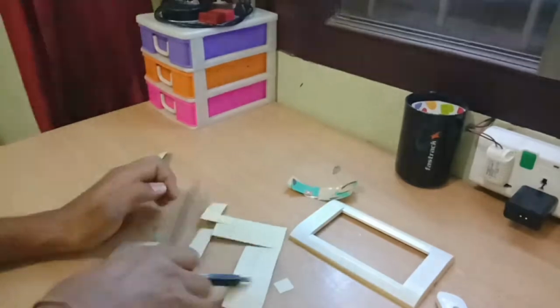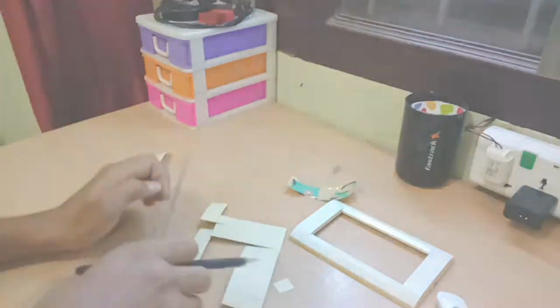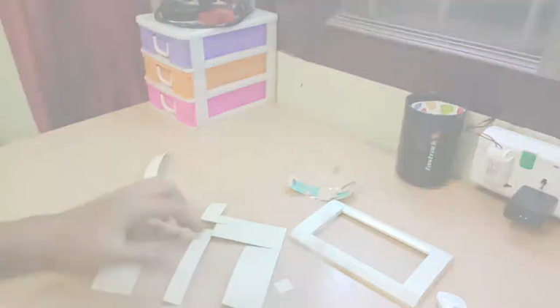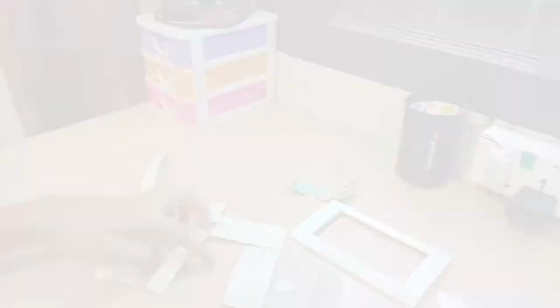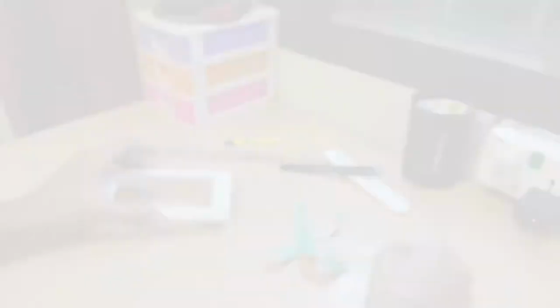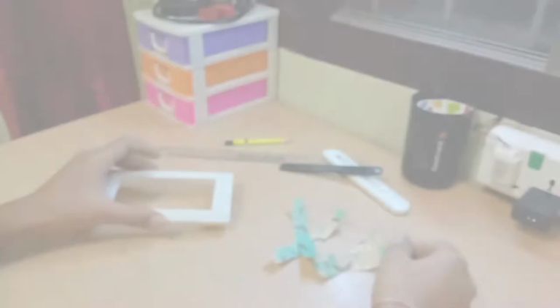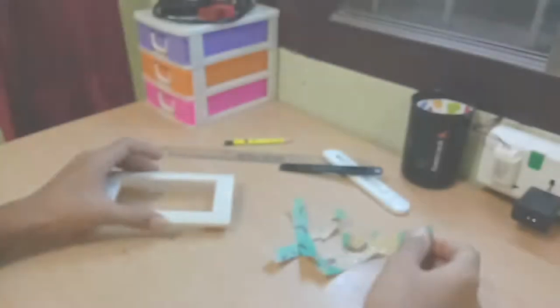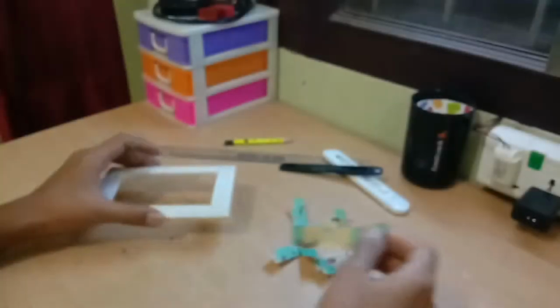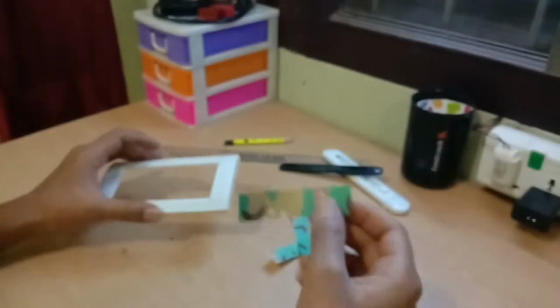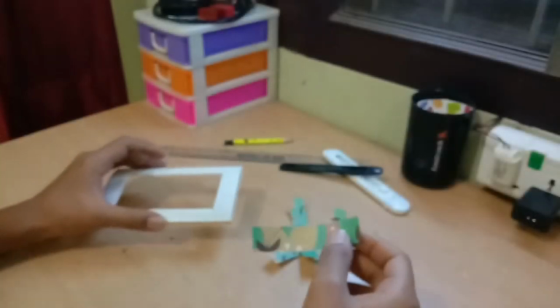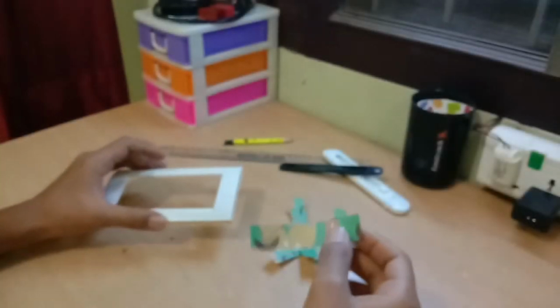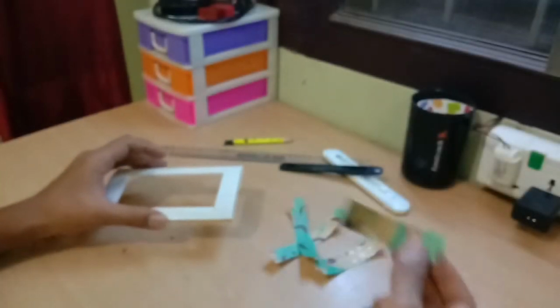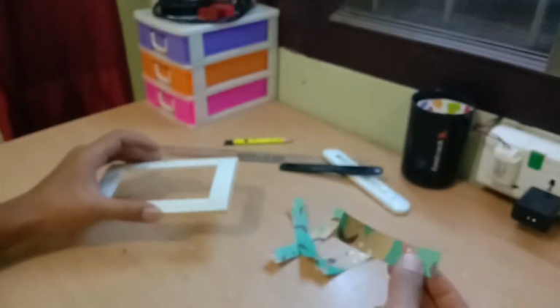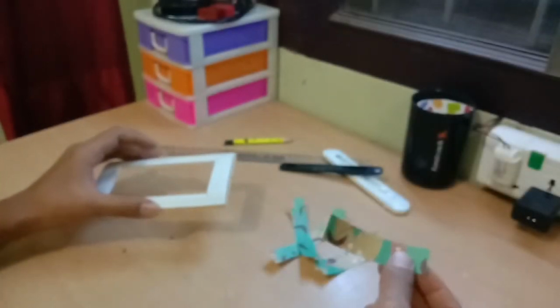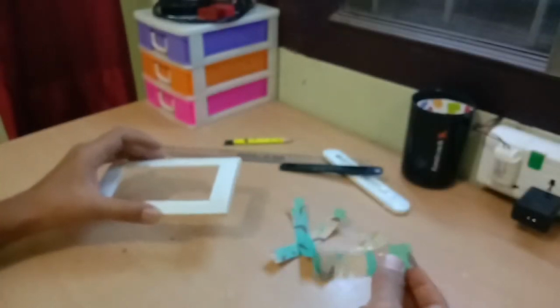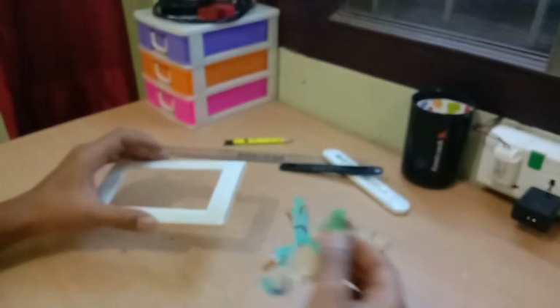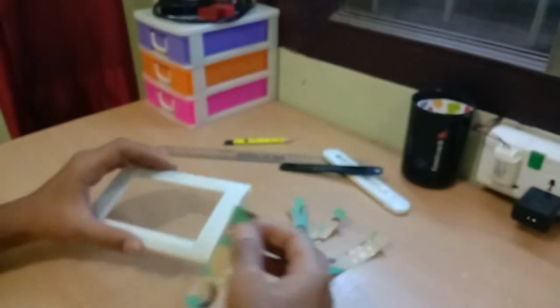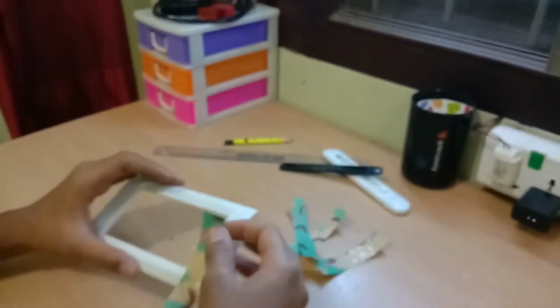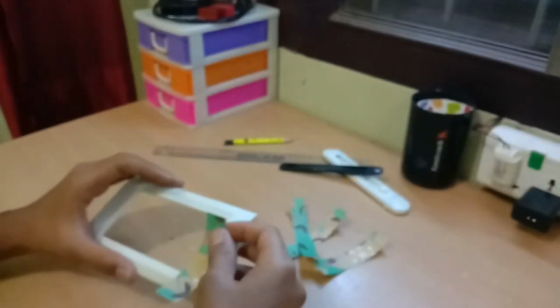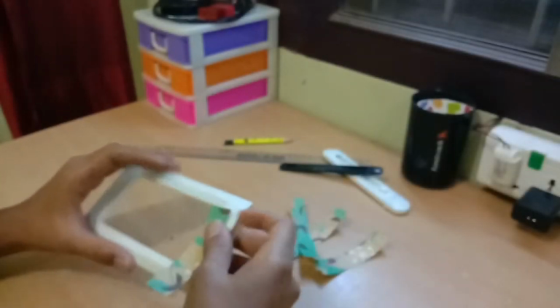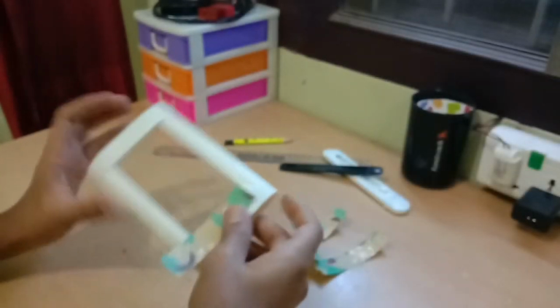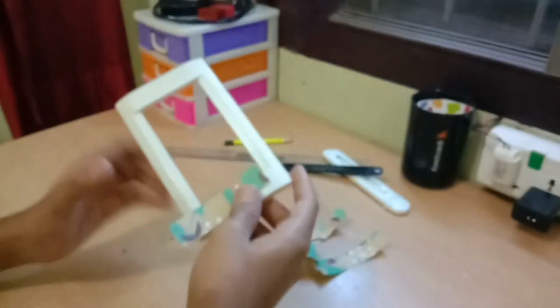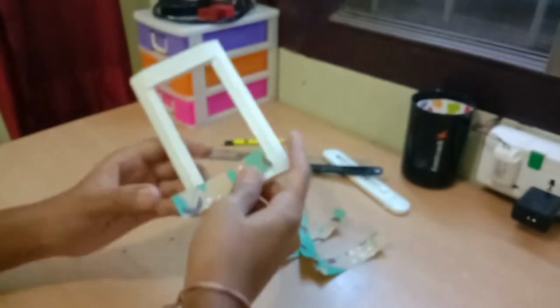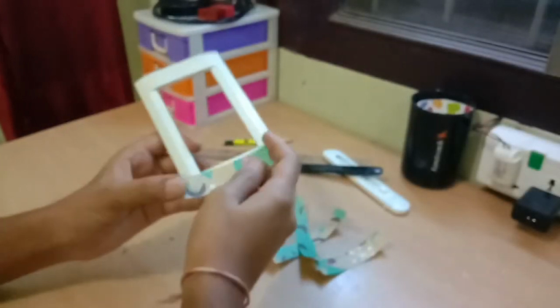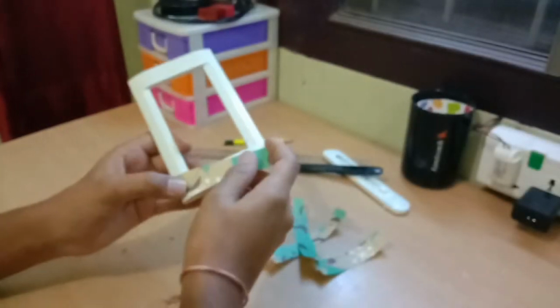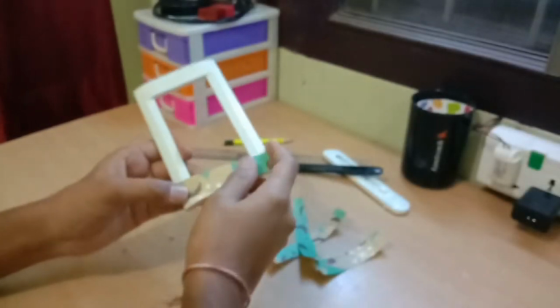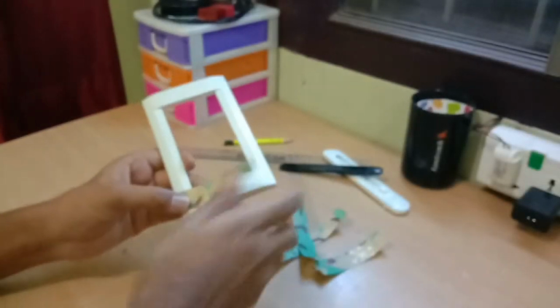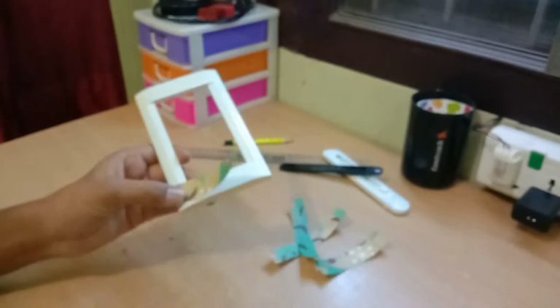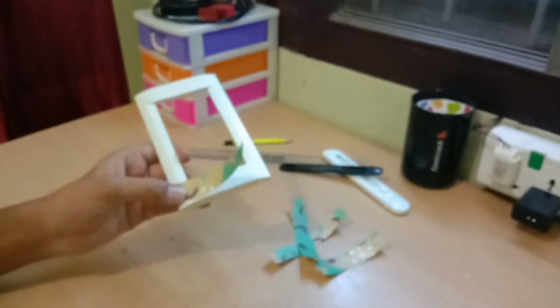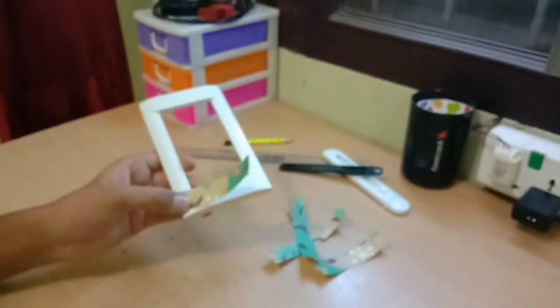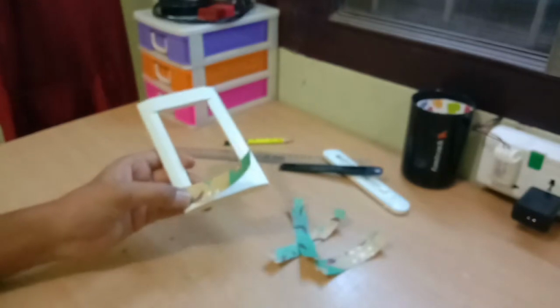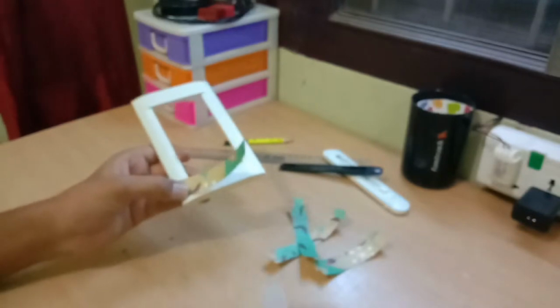So it's time to secure all the cut-outs onto the frame with the help of the fabric.